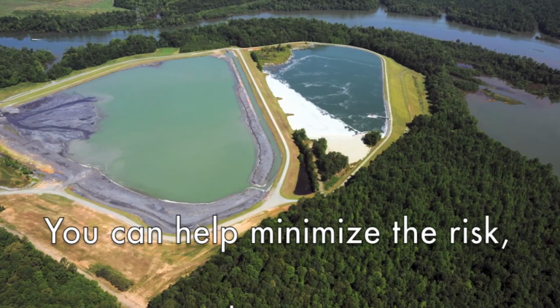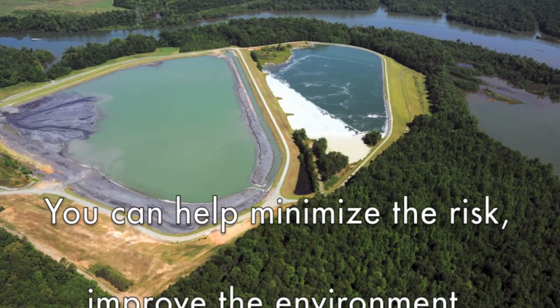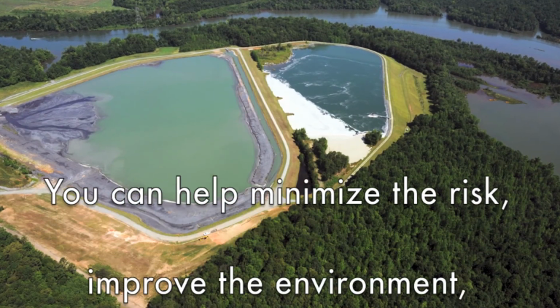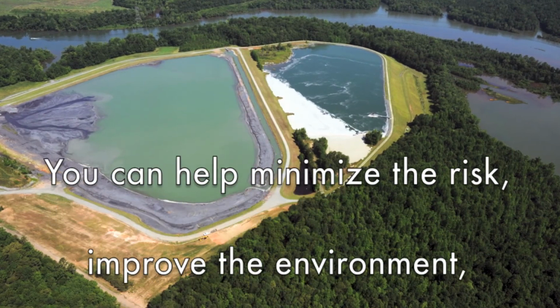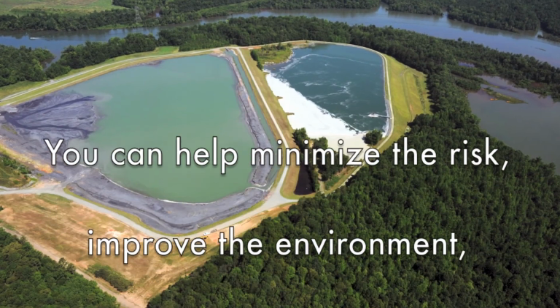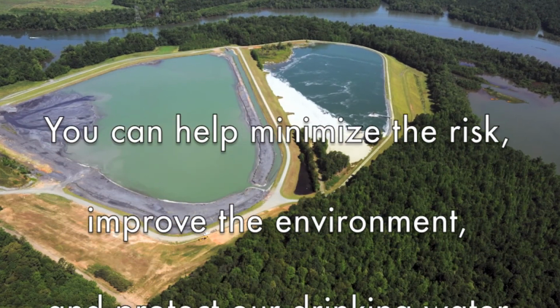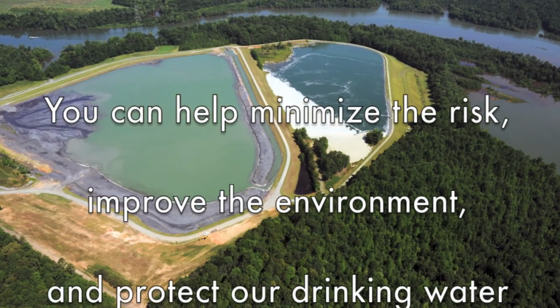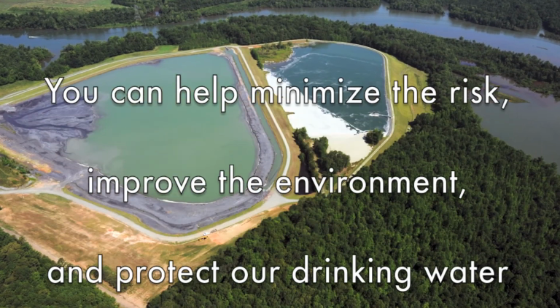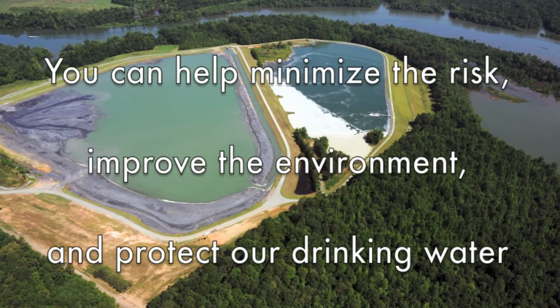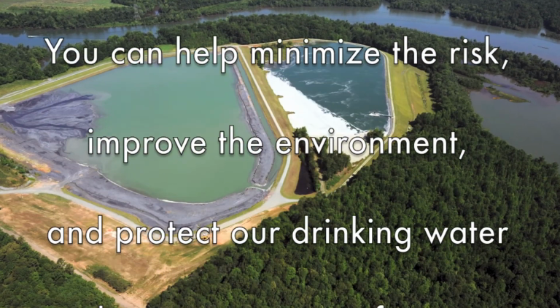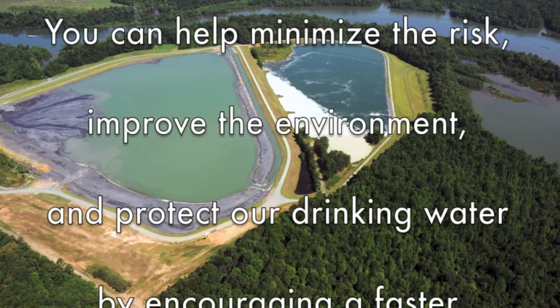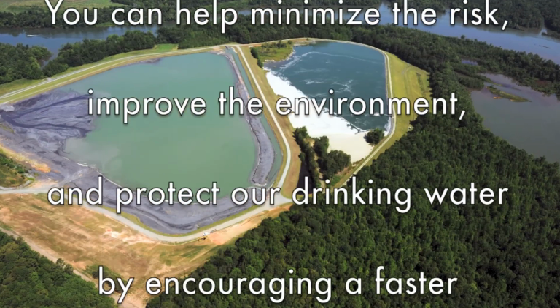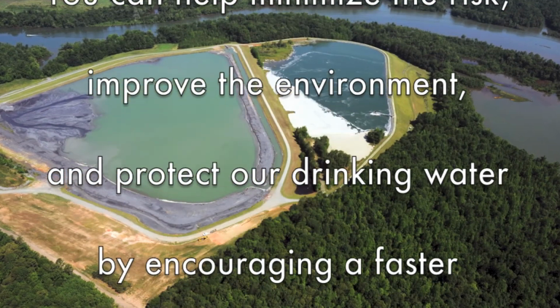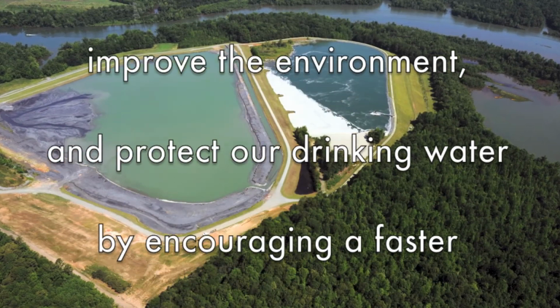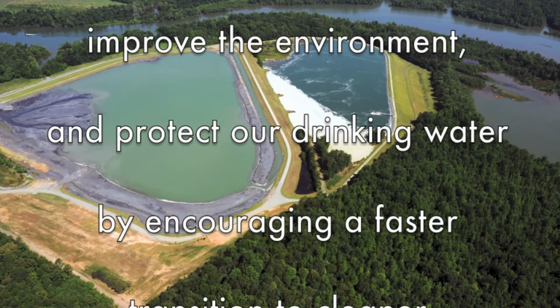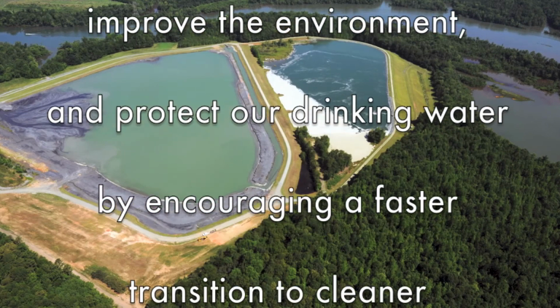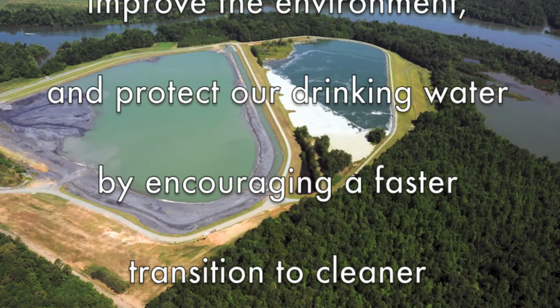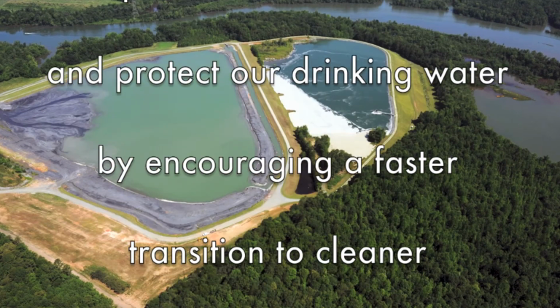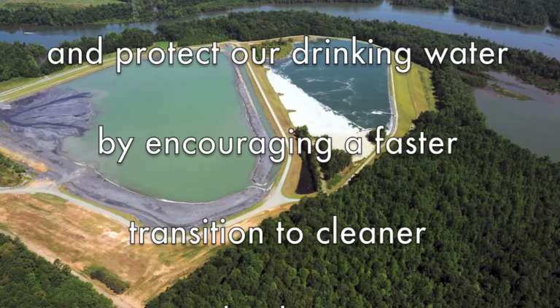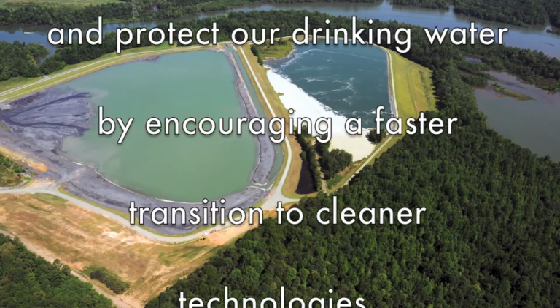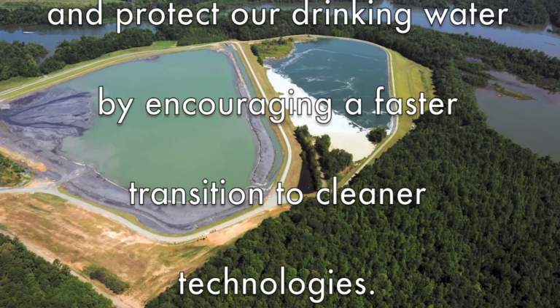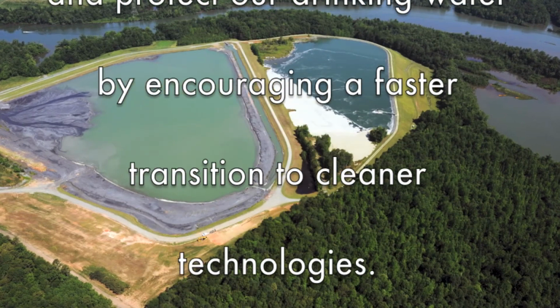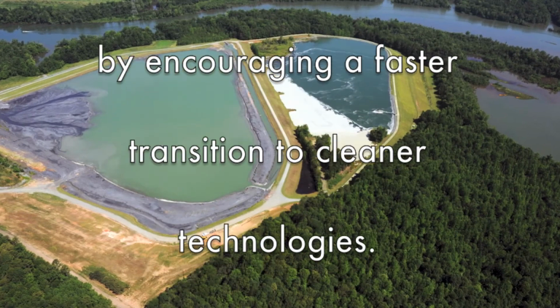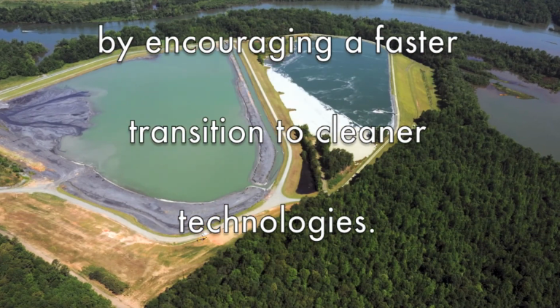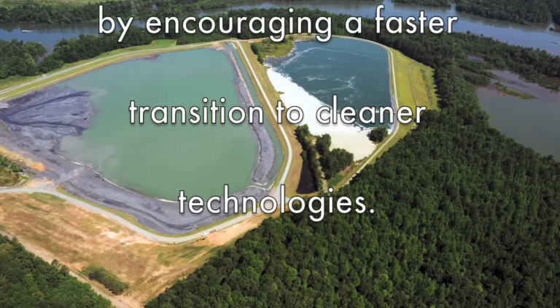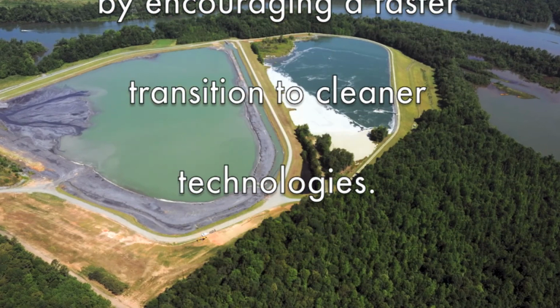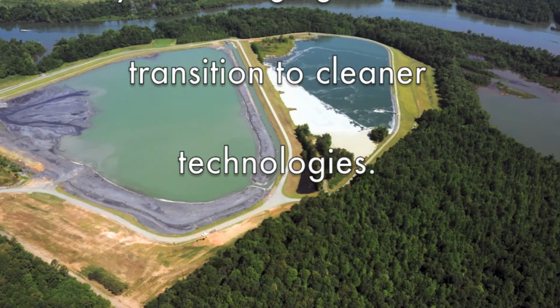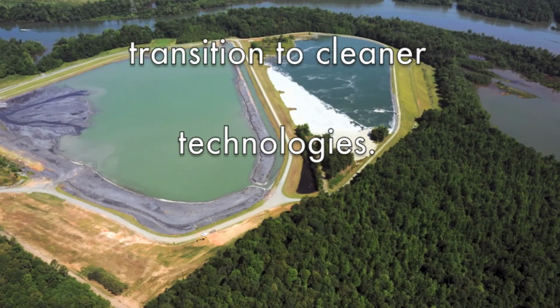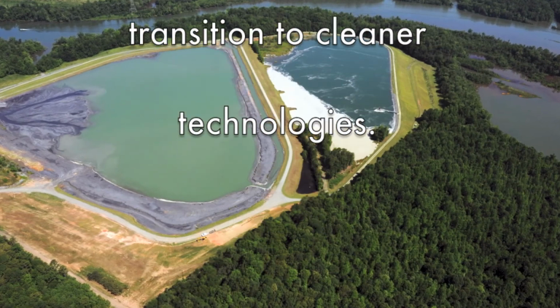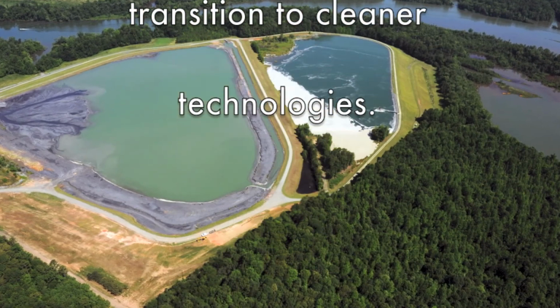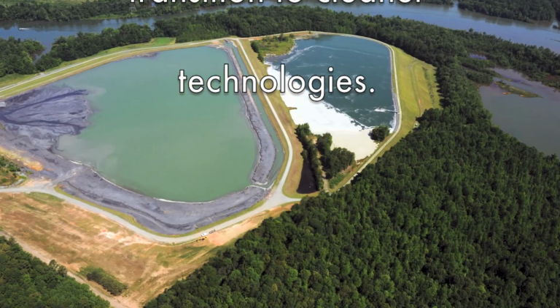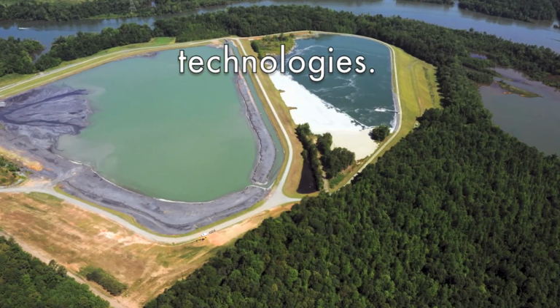You can help minimize the risk, improve the environment, and protect our drinking water by encouraging a faster transition to cleaner technologies.